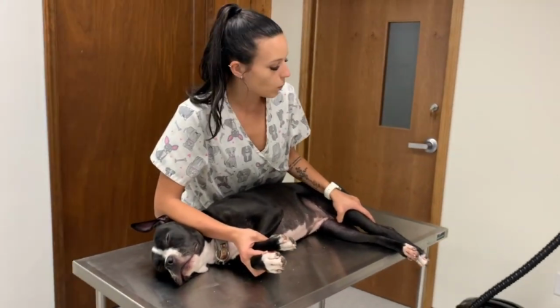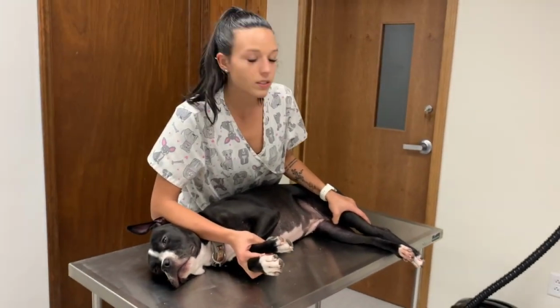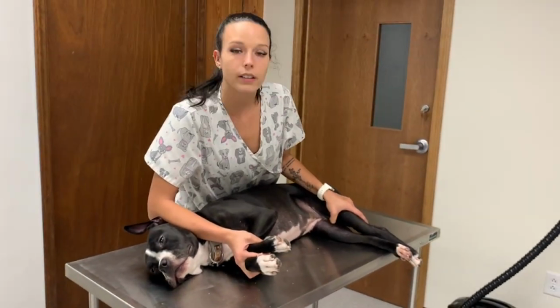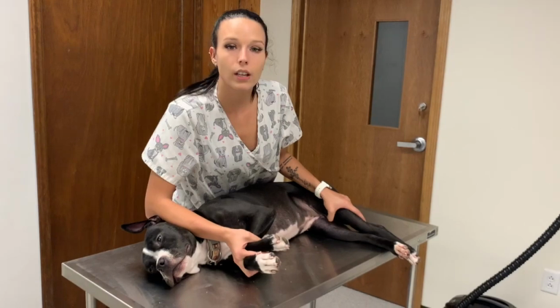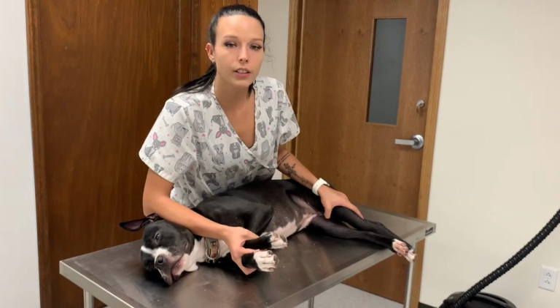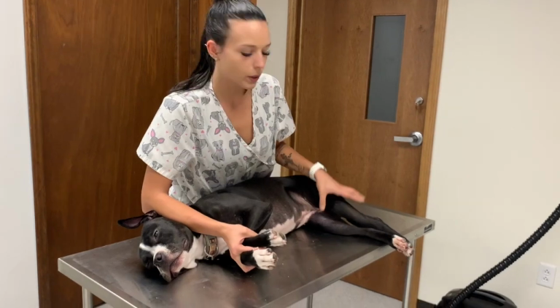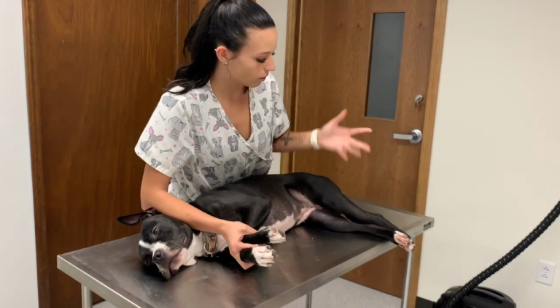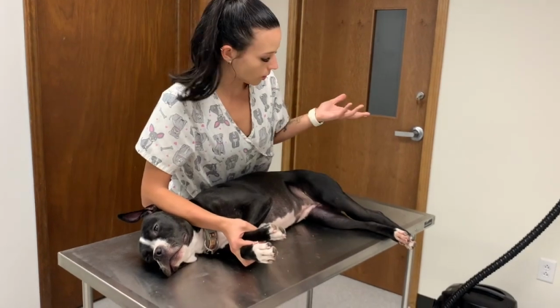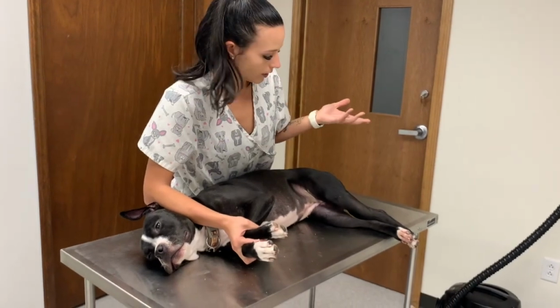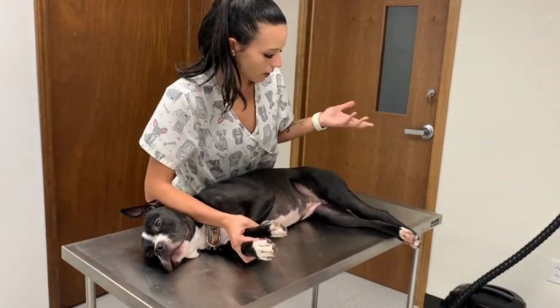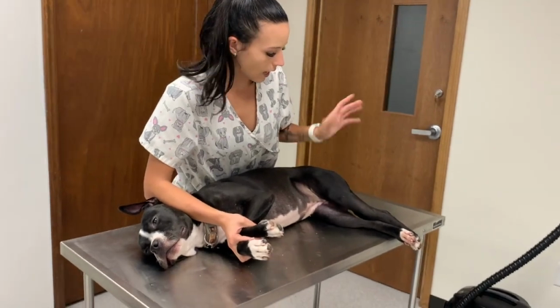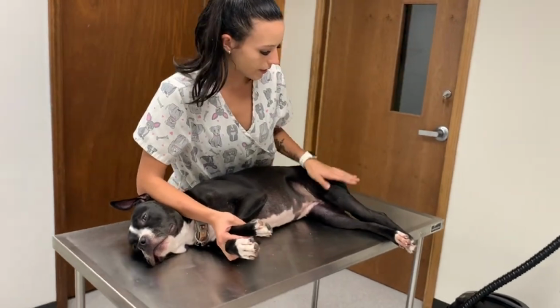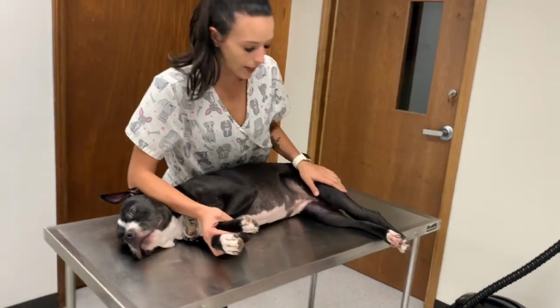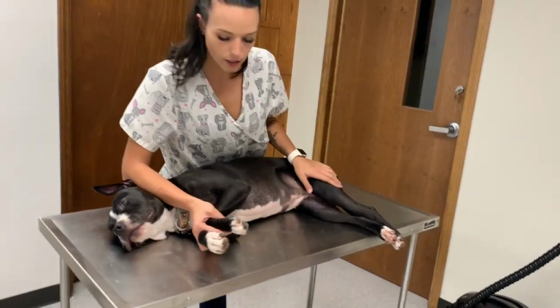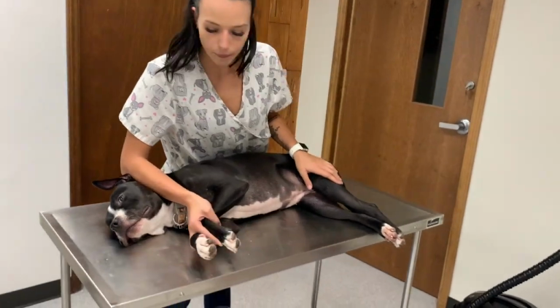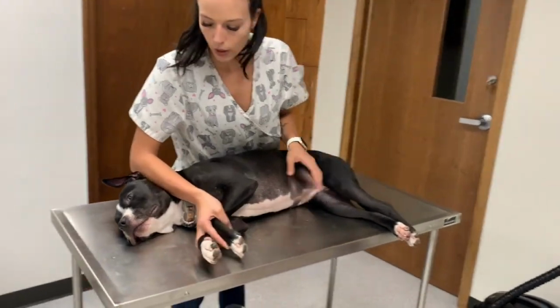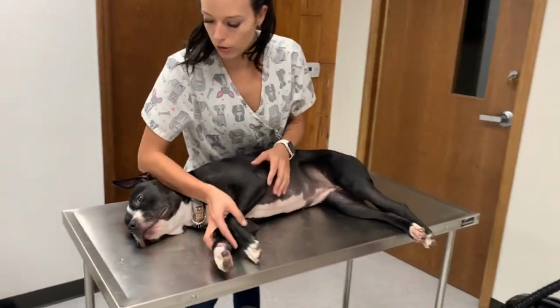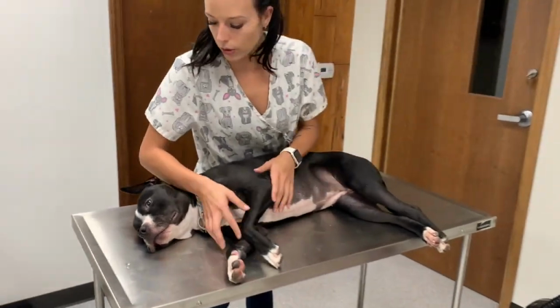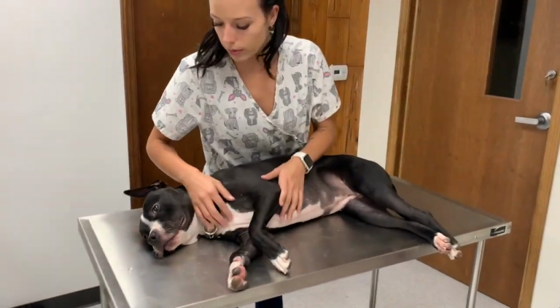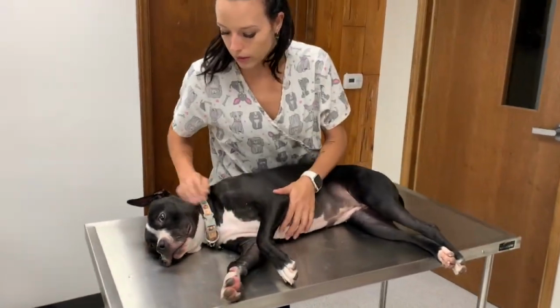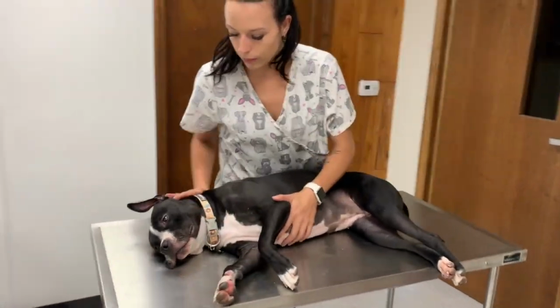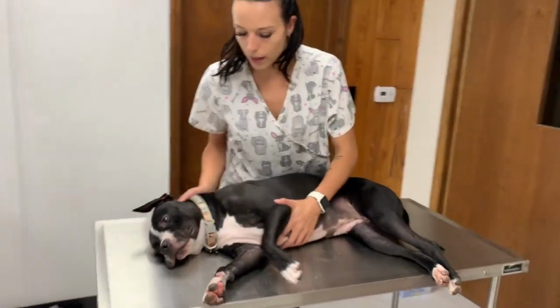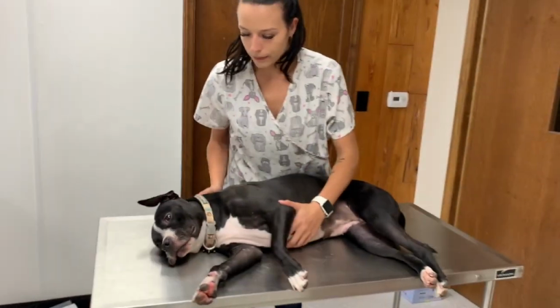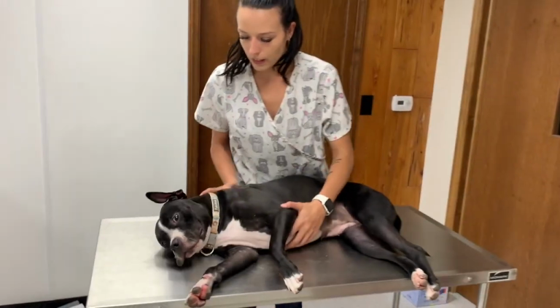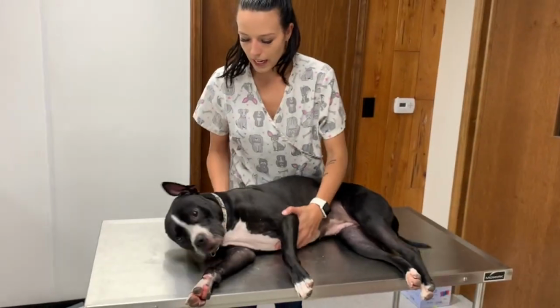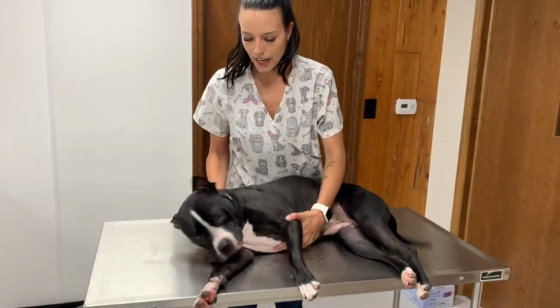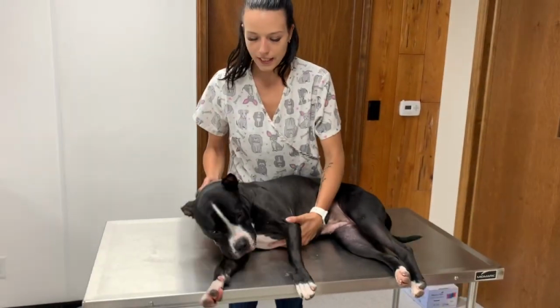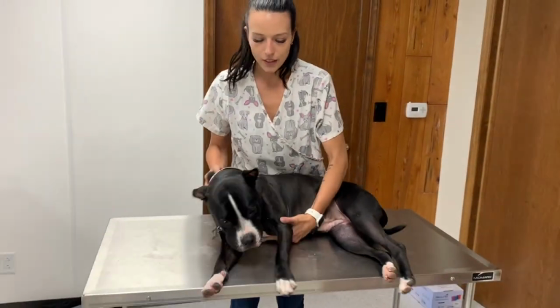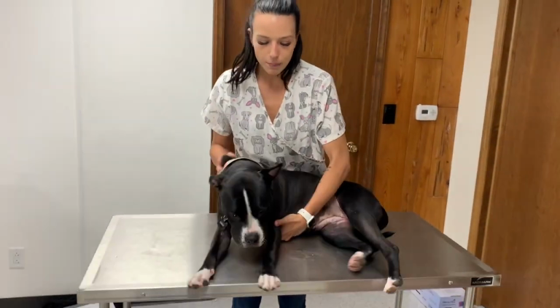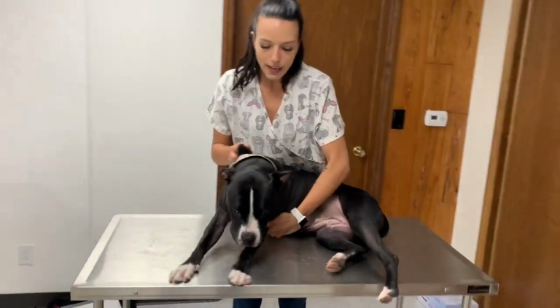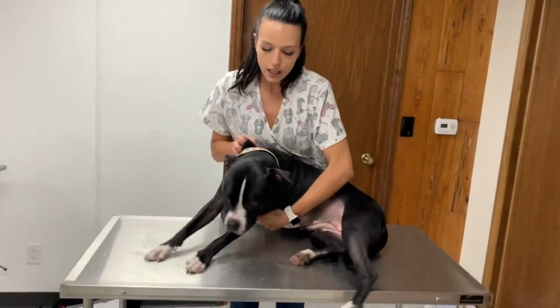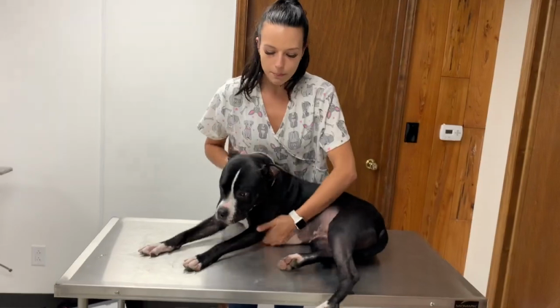Once that is done, you can release the hind legs, slowly release the front, and get her back up.